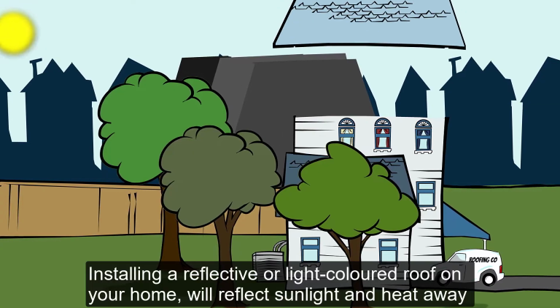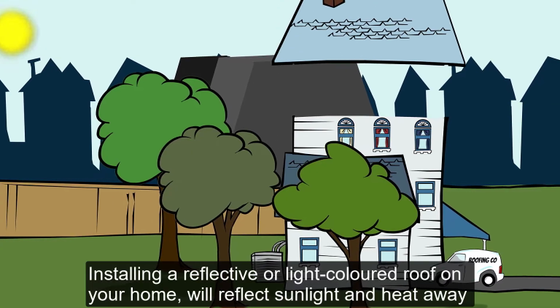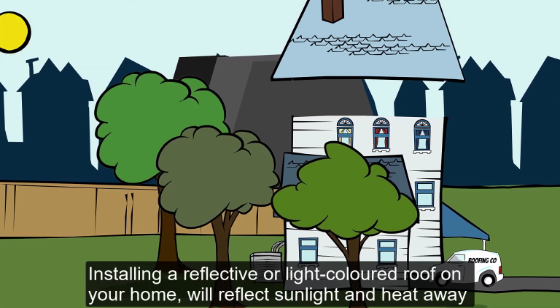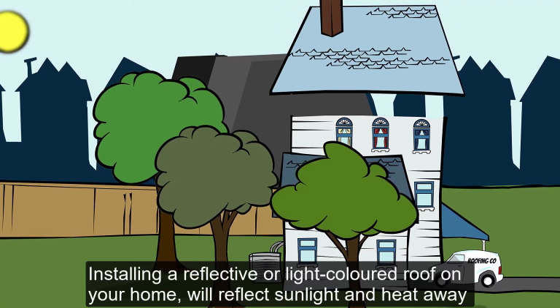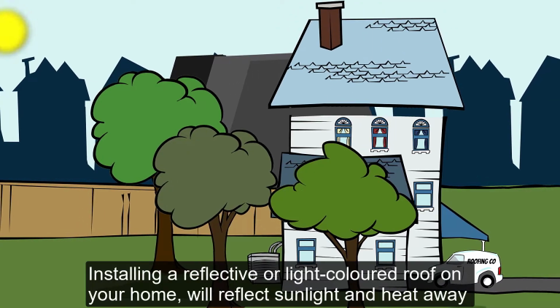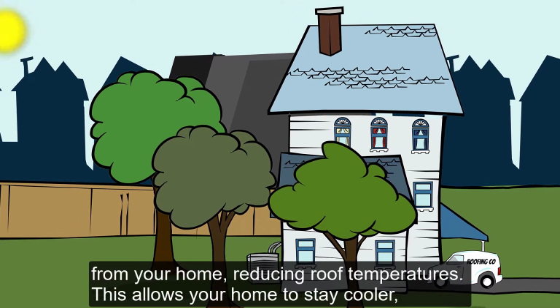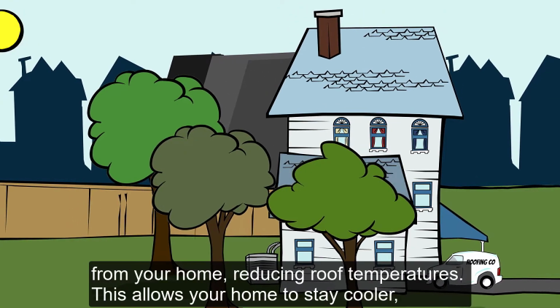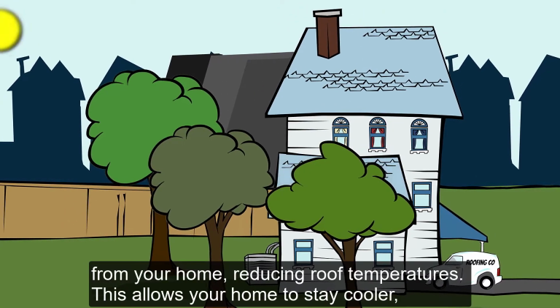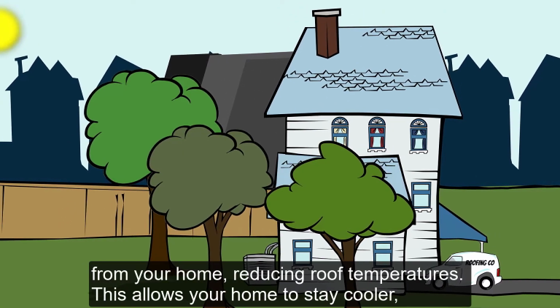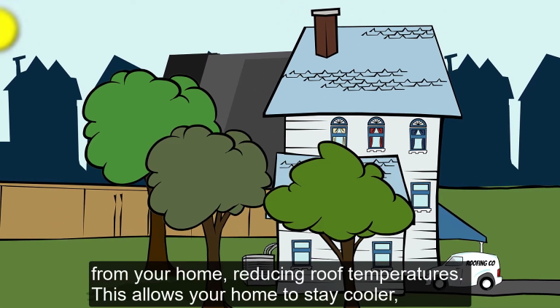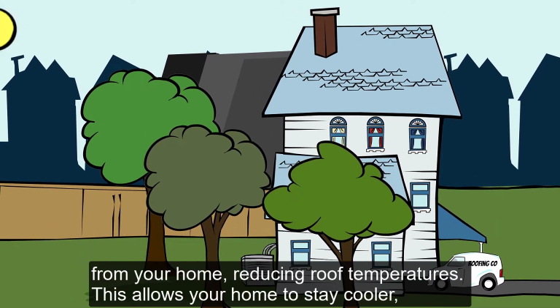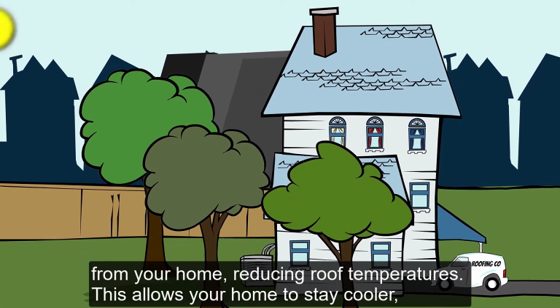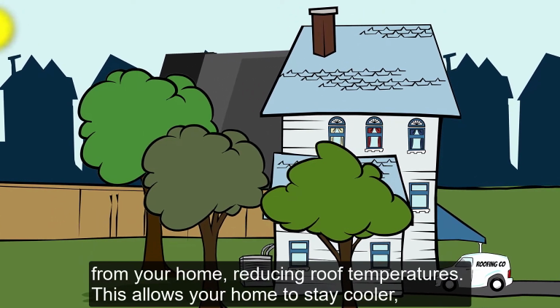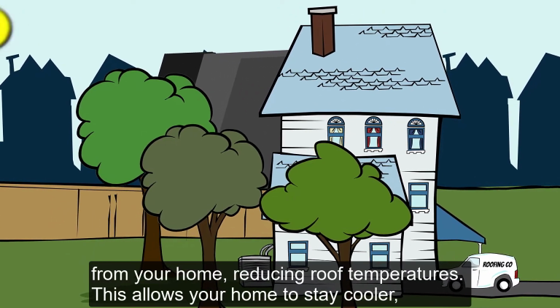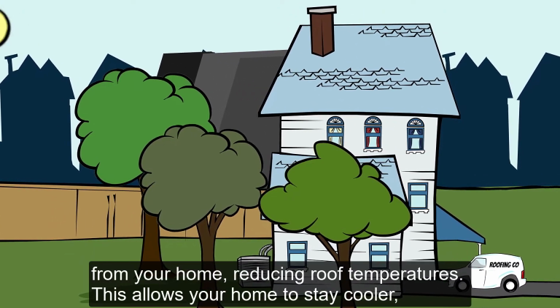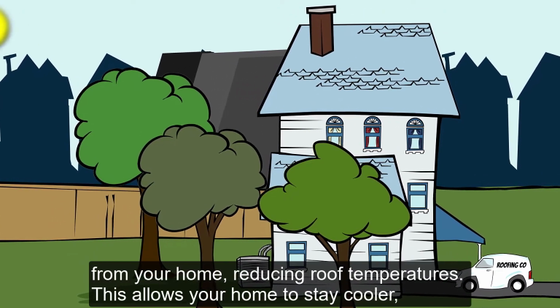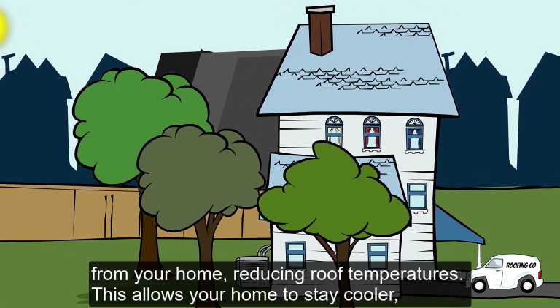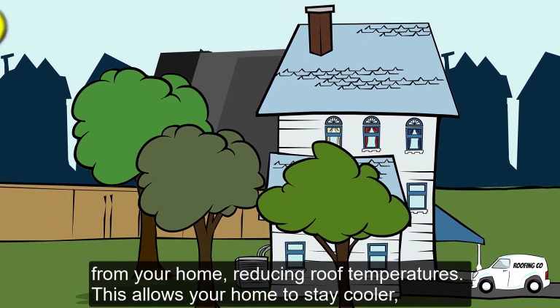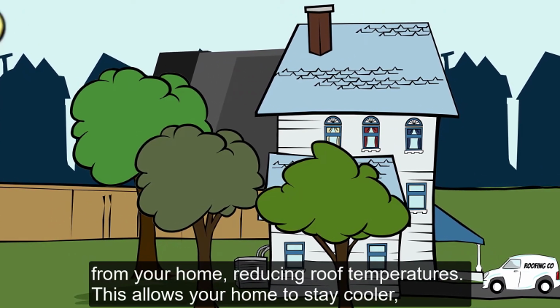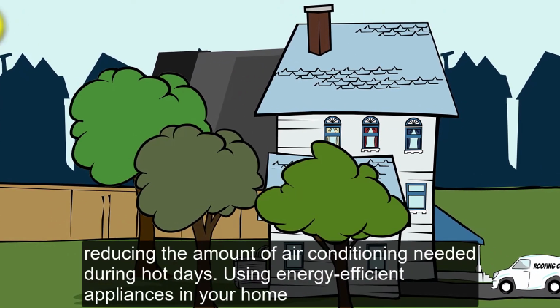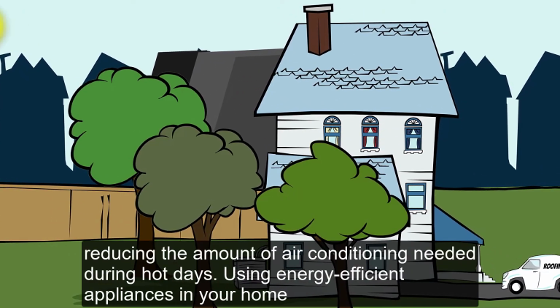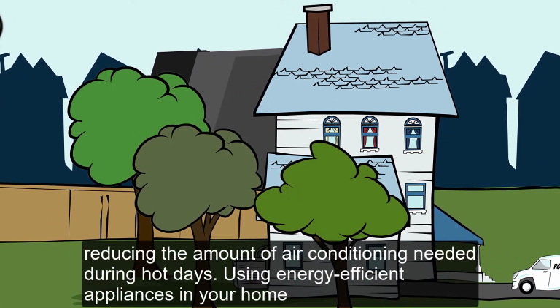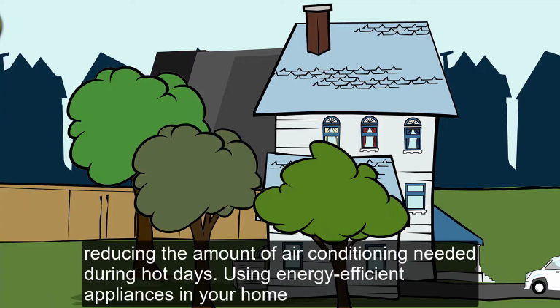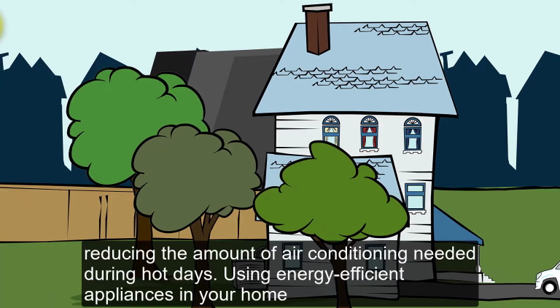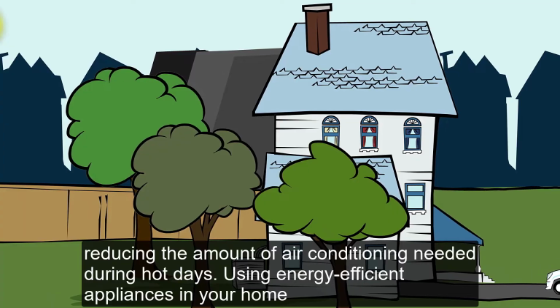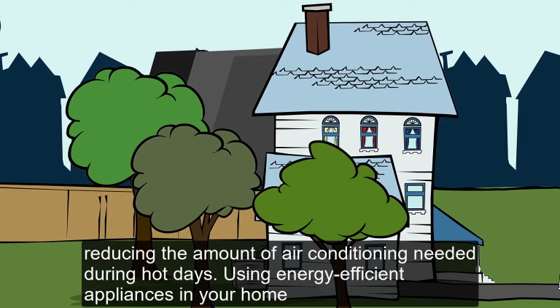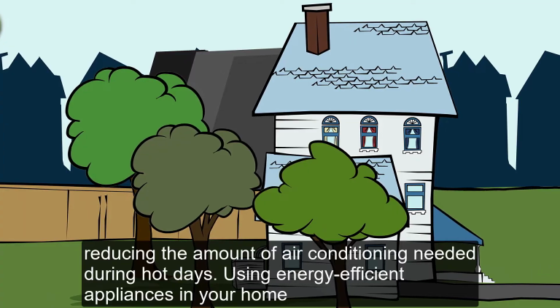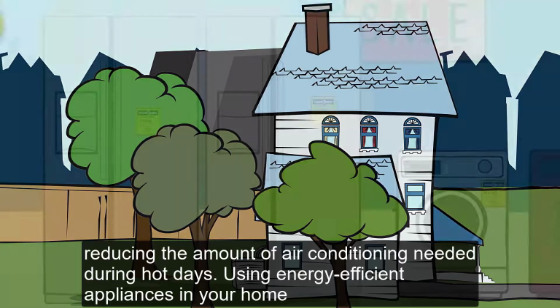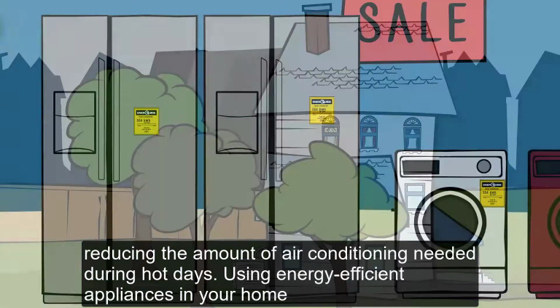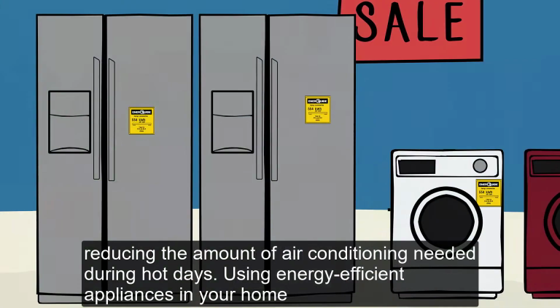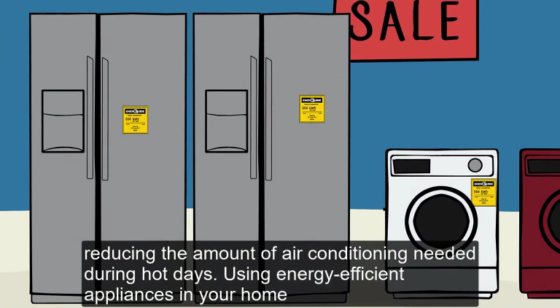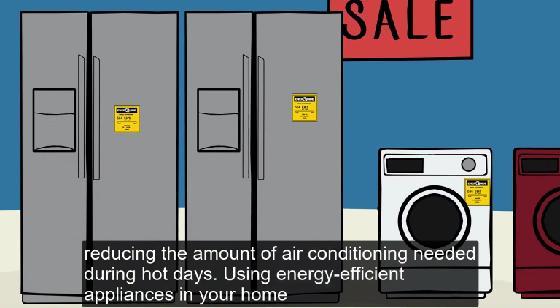Installing a reflective or light-colored roof on your home will reflect sunlight and heat away from your home, reducing roof temperatures. This allows your home to stay cooler, reducing the amount of air conditioning needed during hot days.